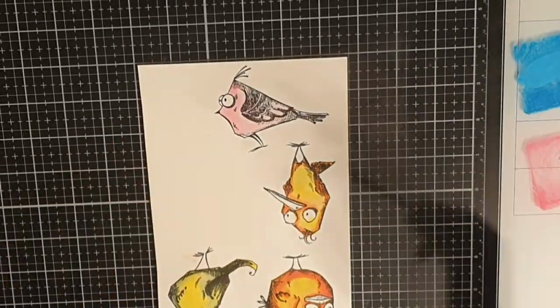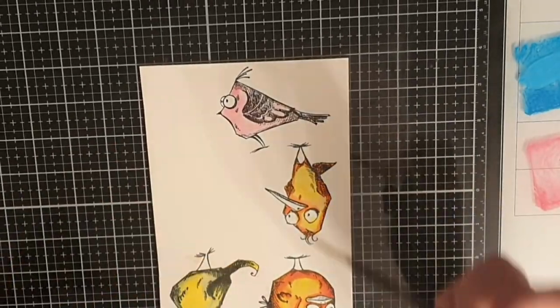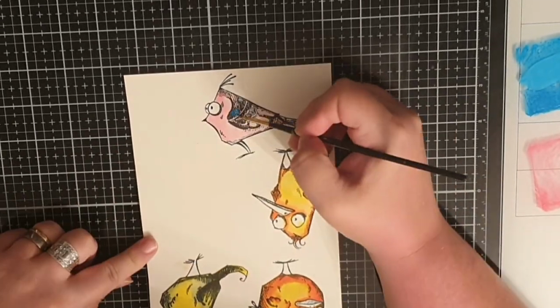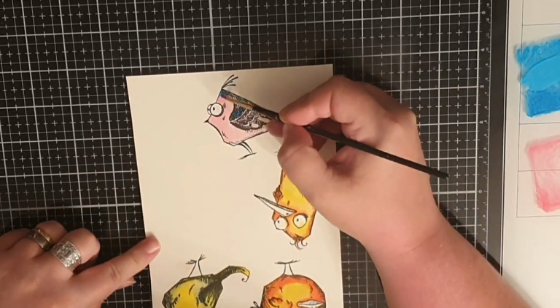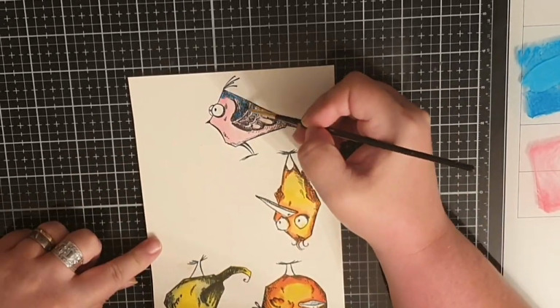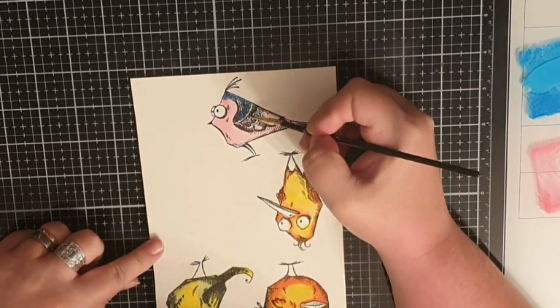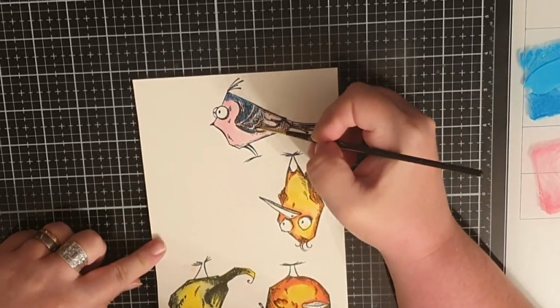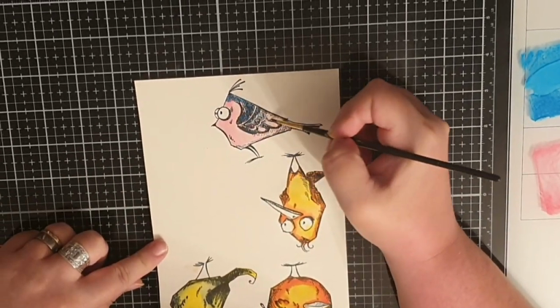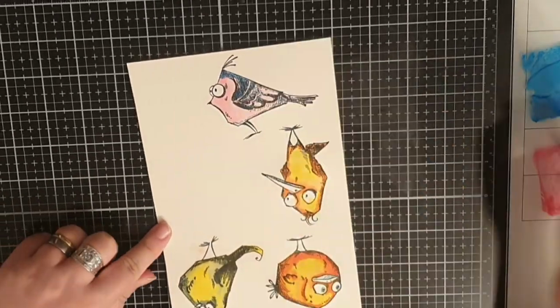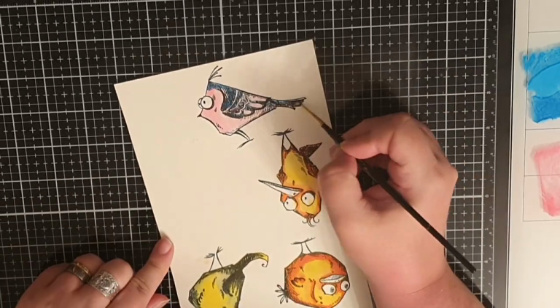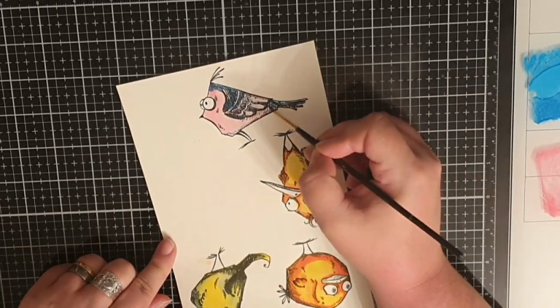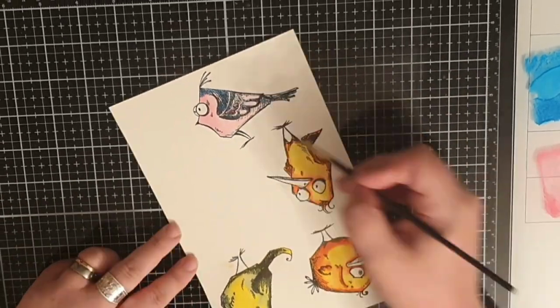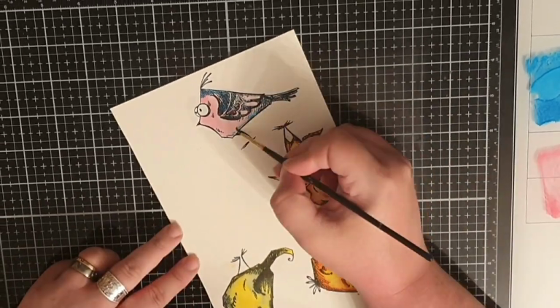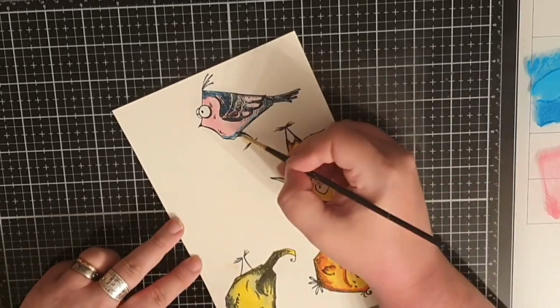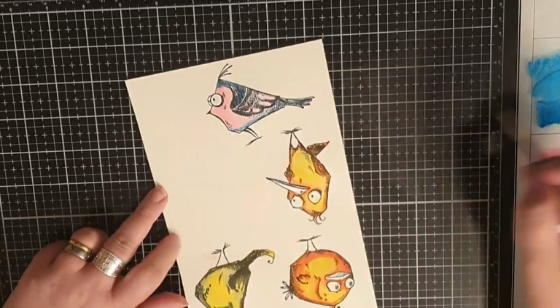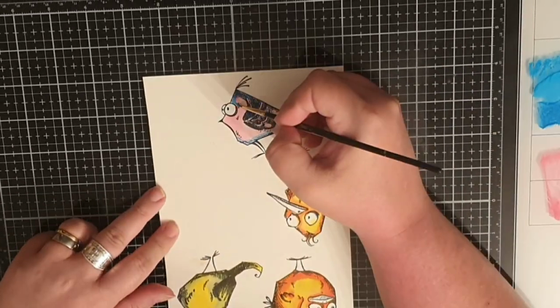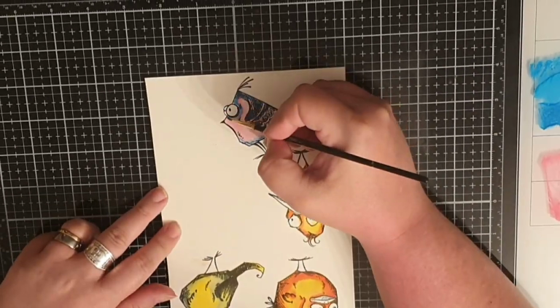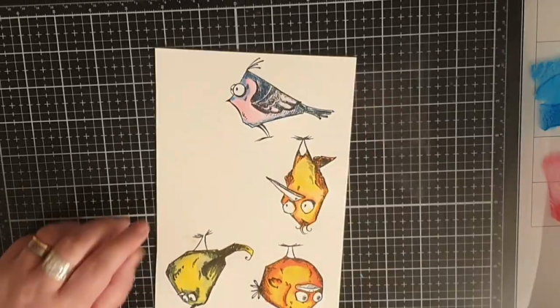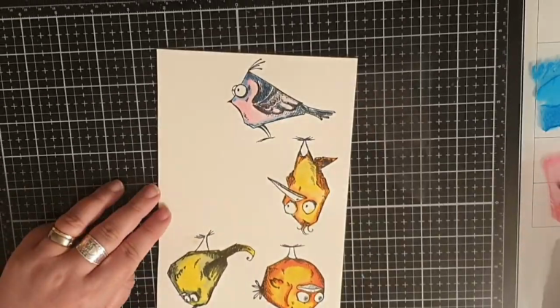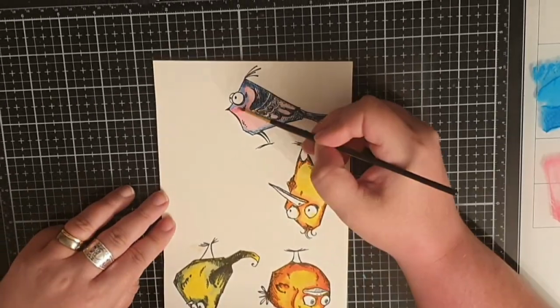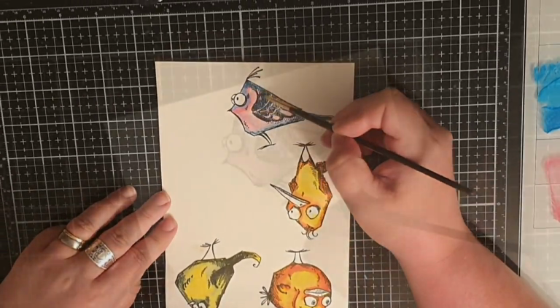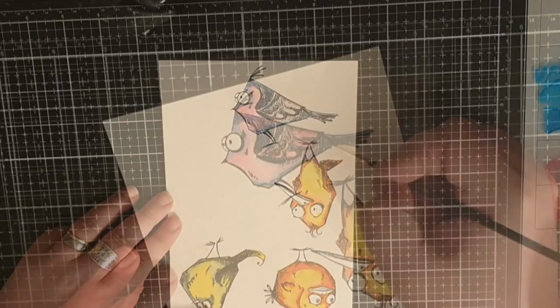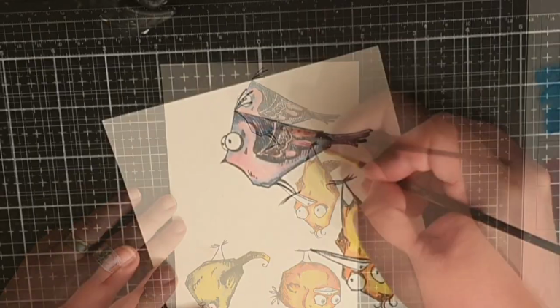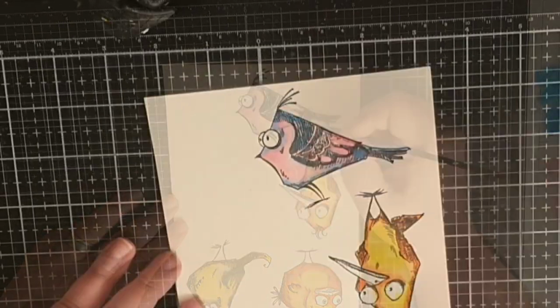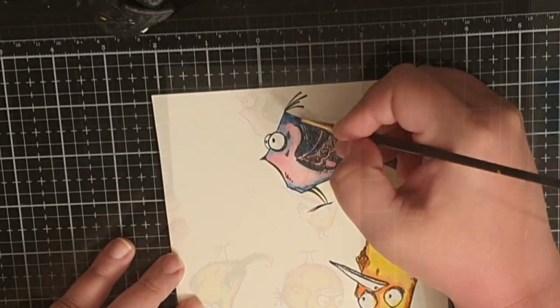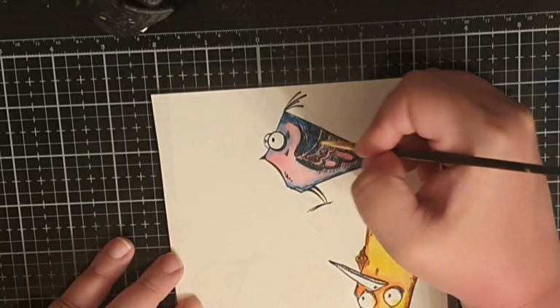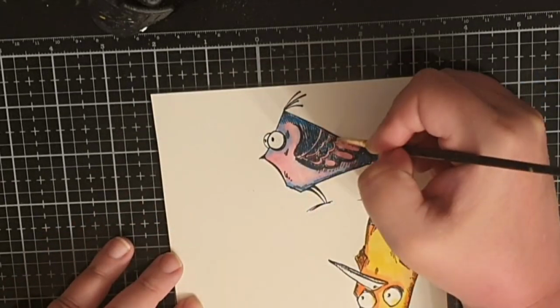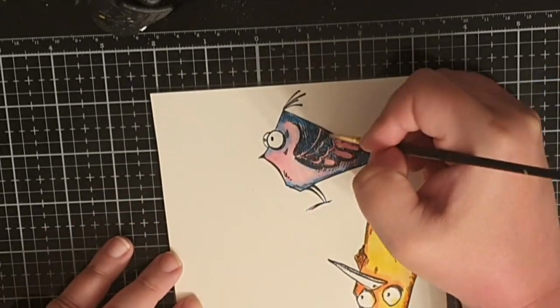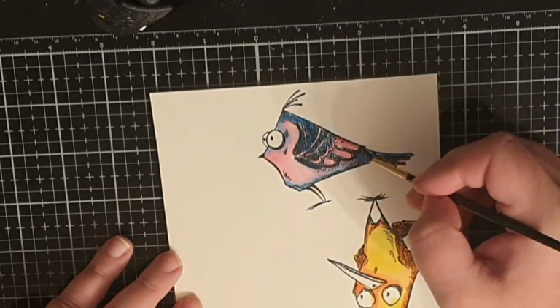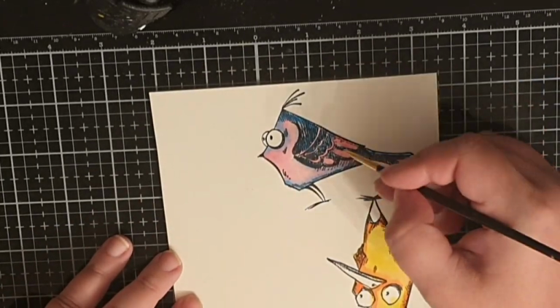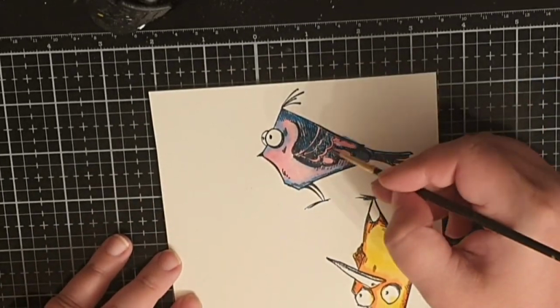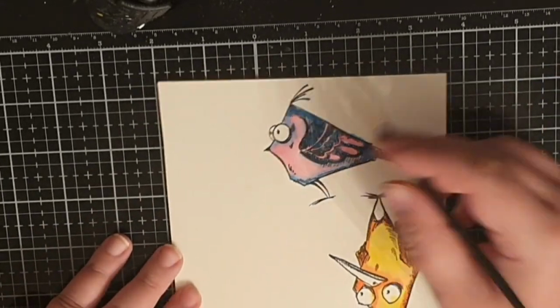And this cutie is colored with the pink Kitsch Flamingo and the blue Blueprint Sketch.